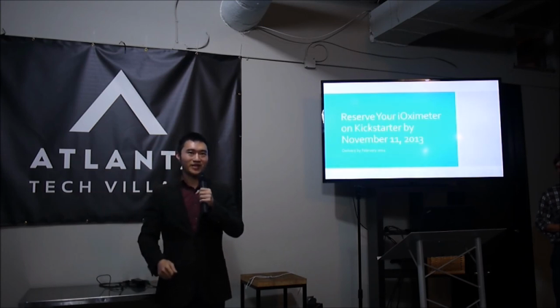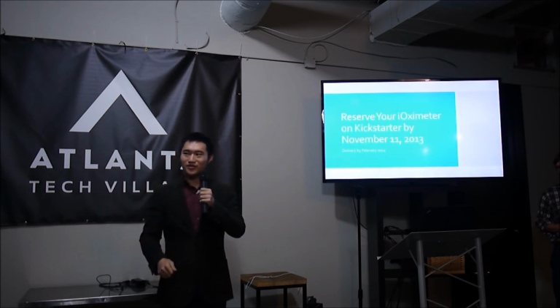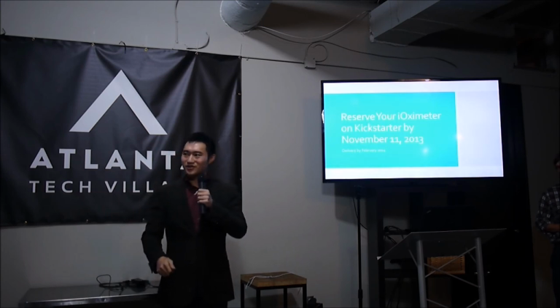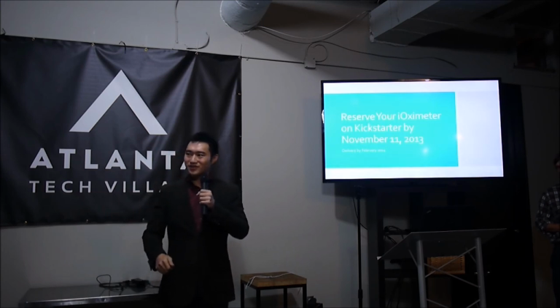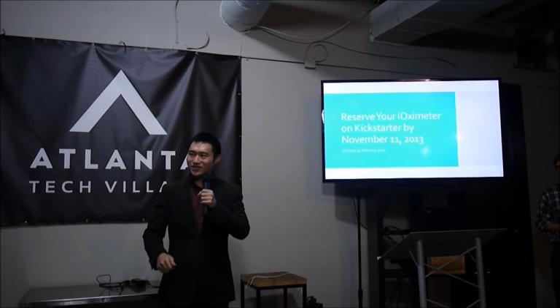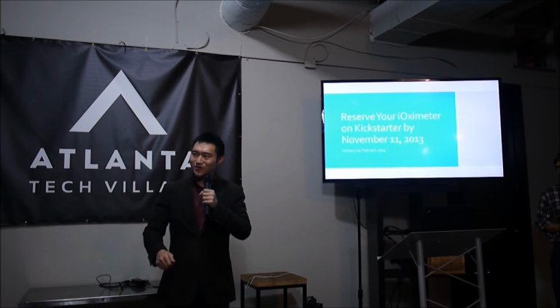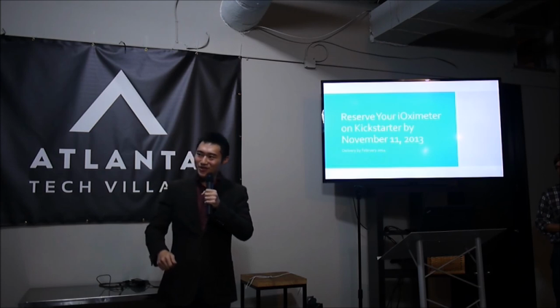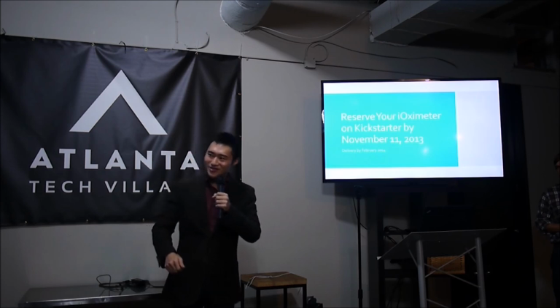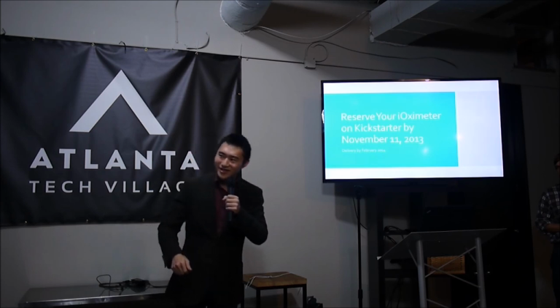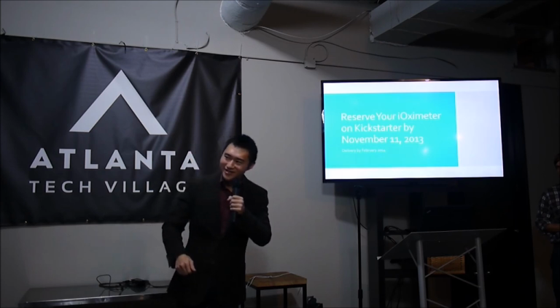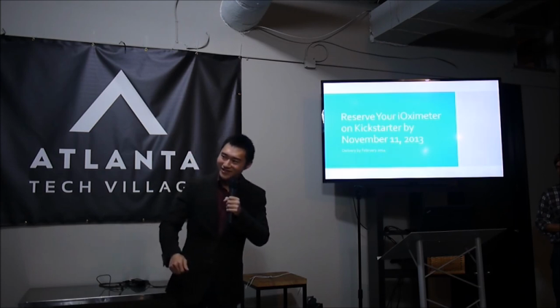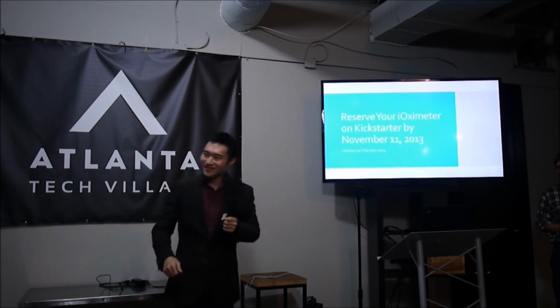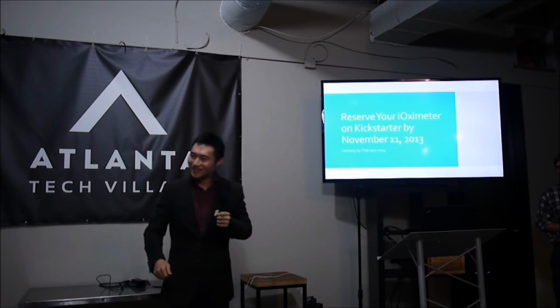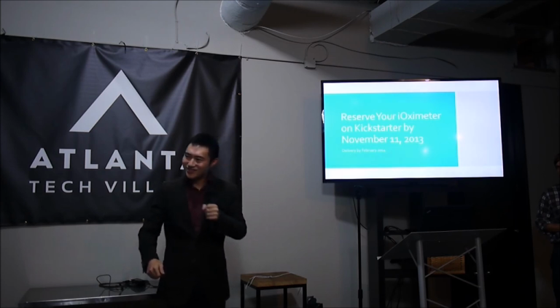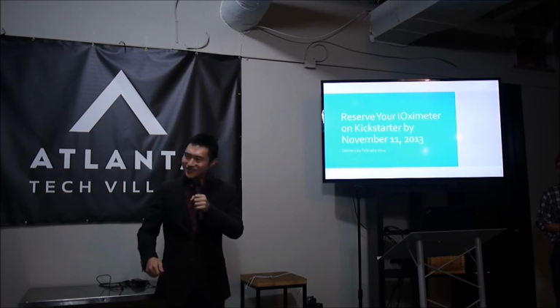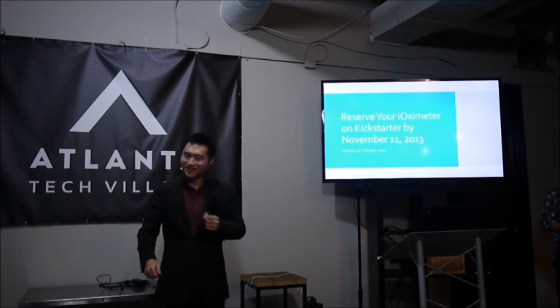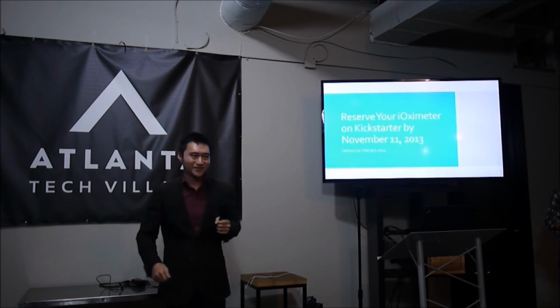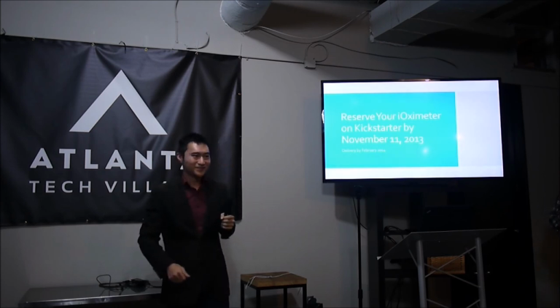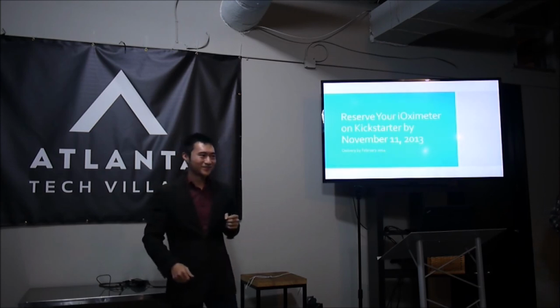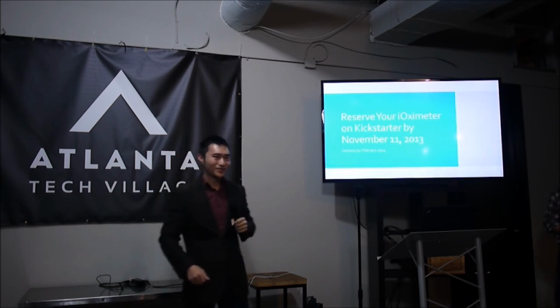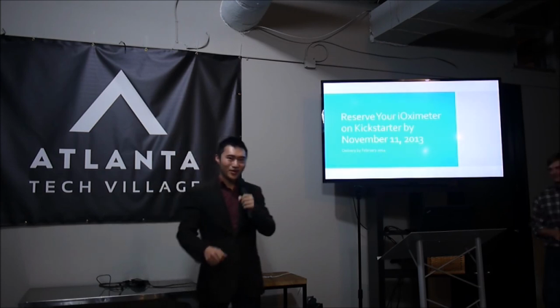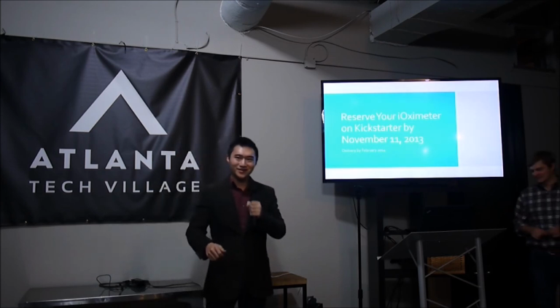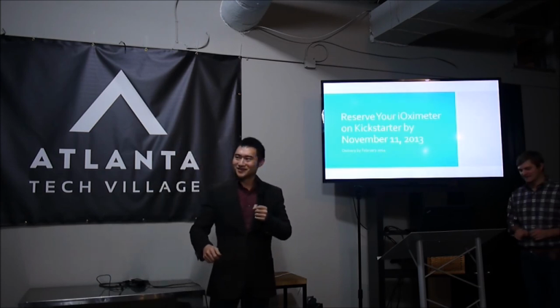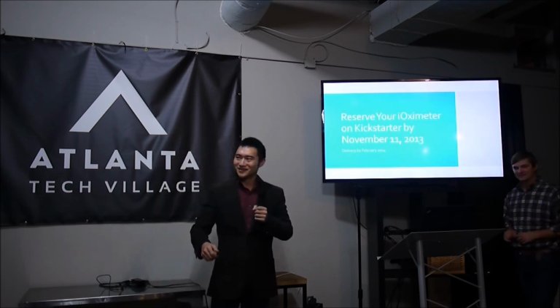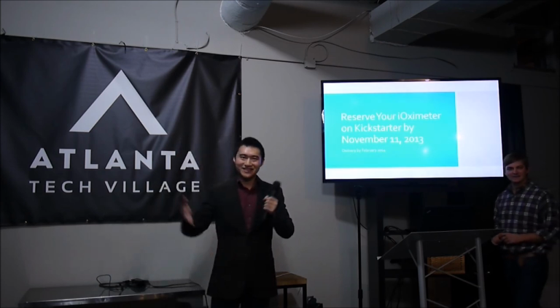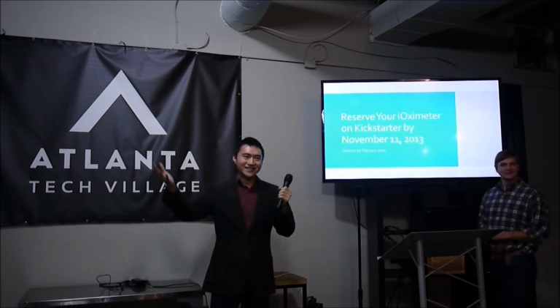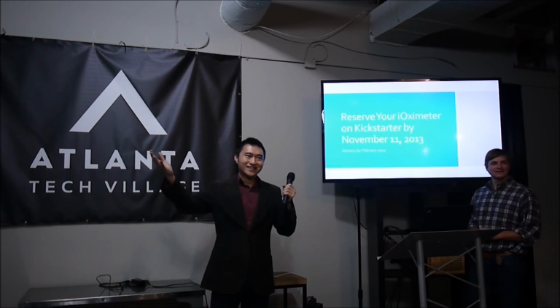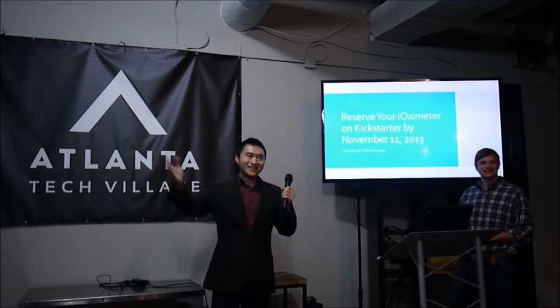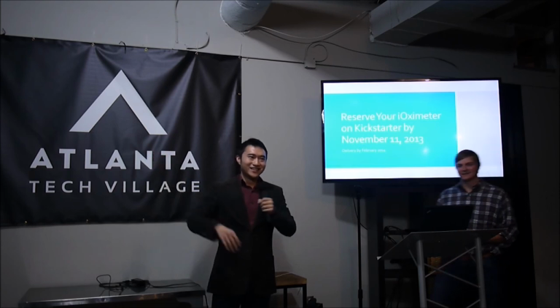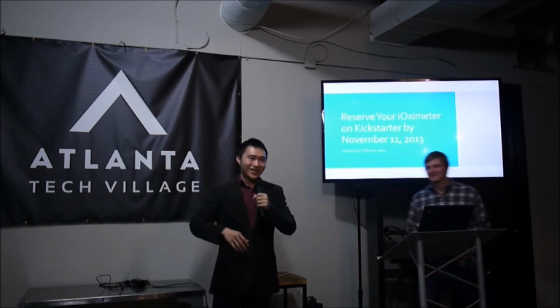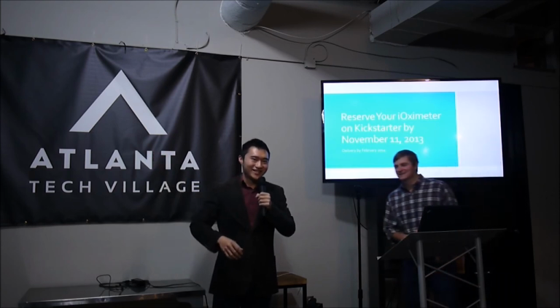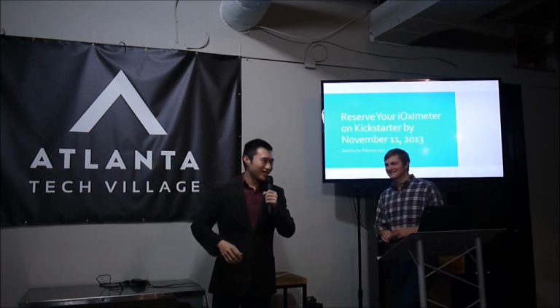Any other questions? No more questions. Thank you.